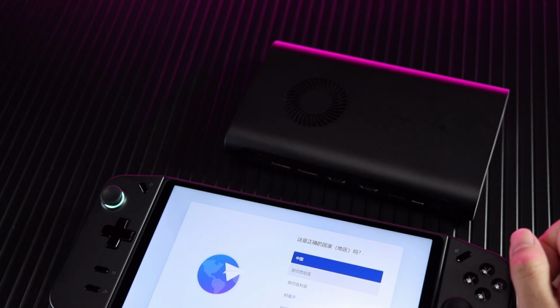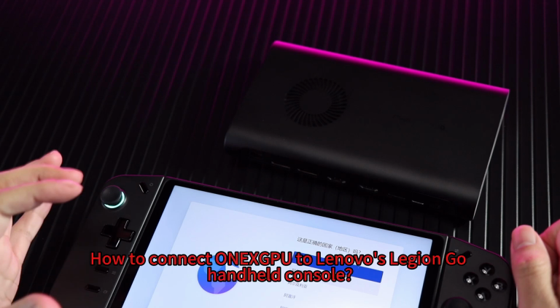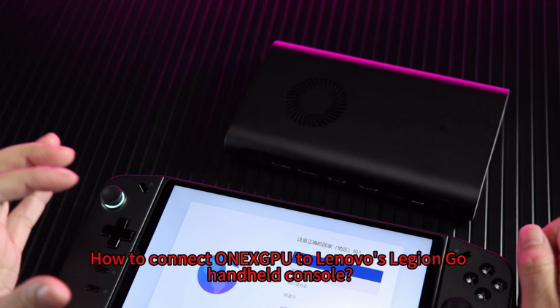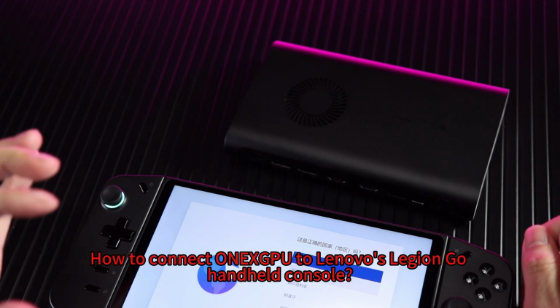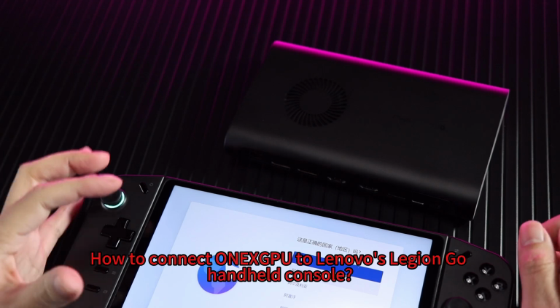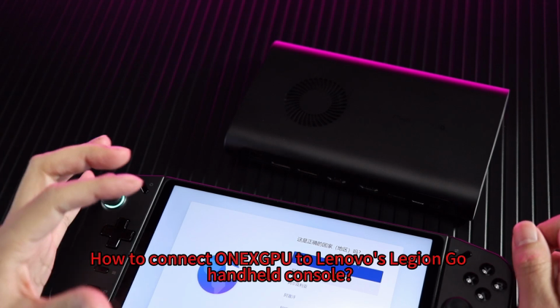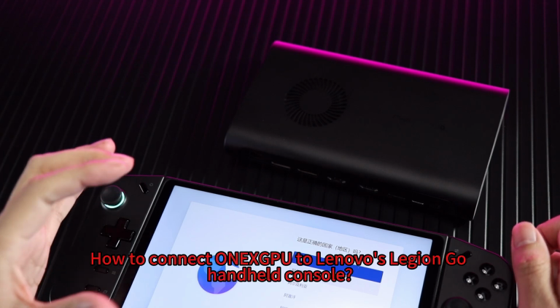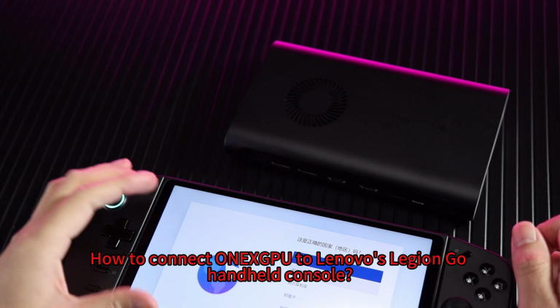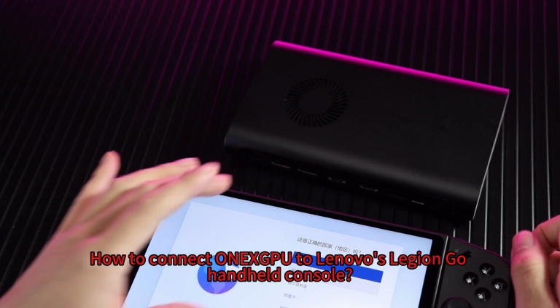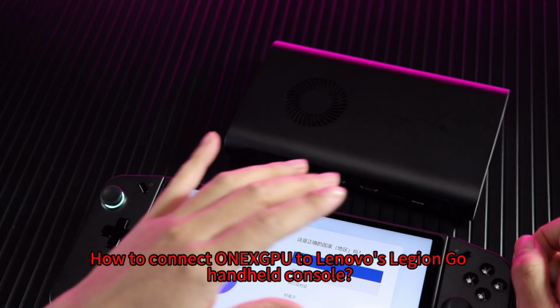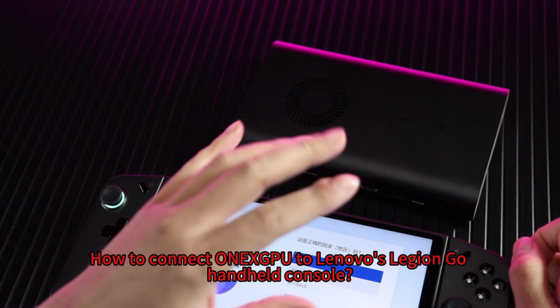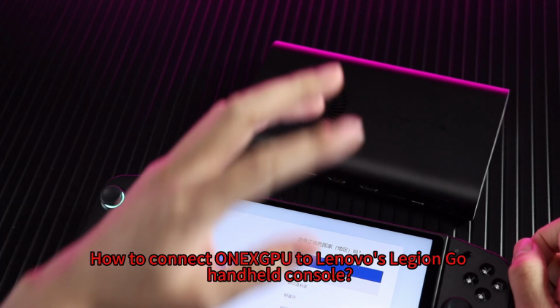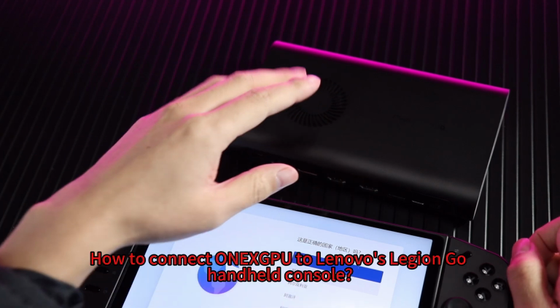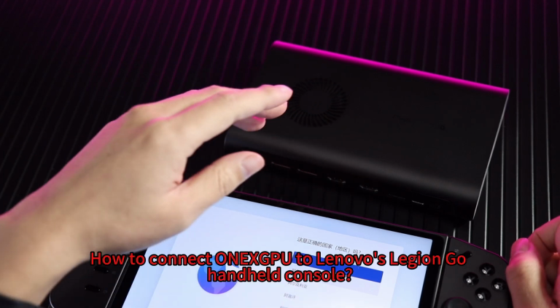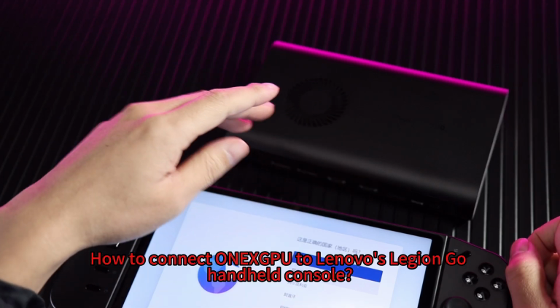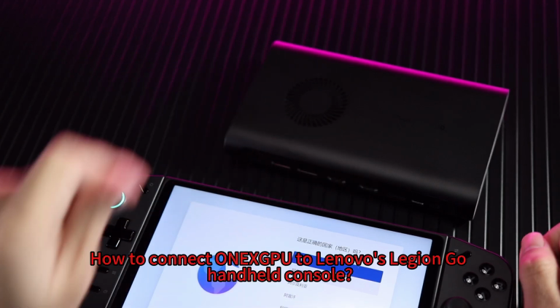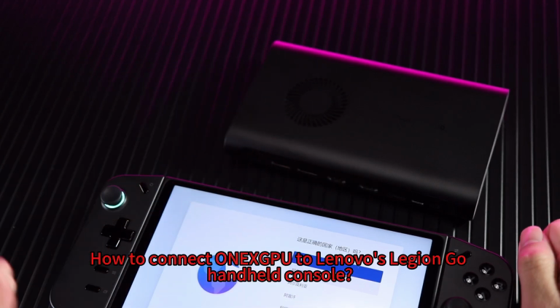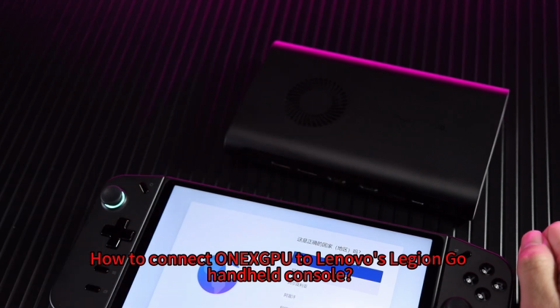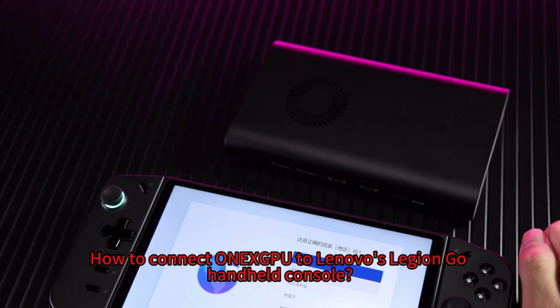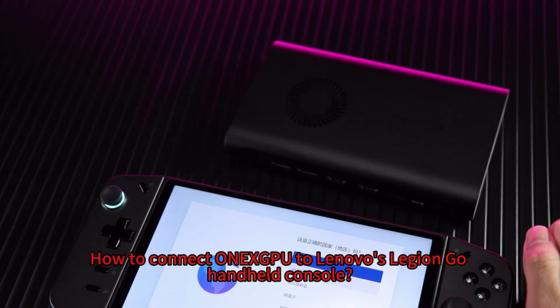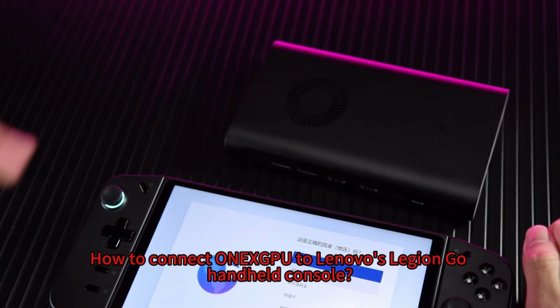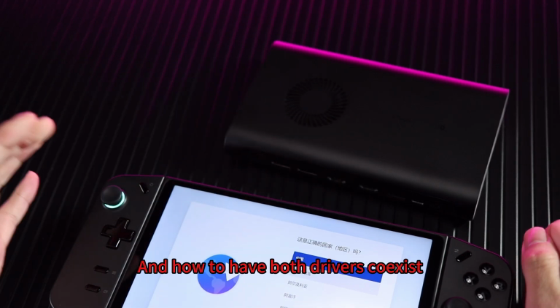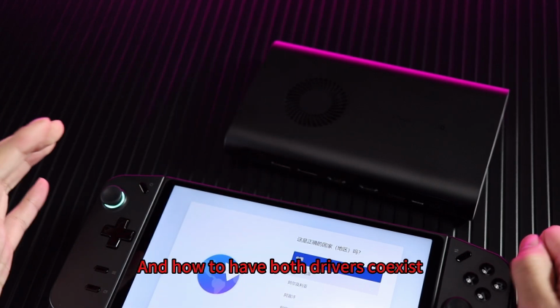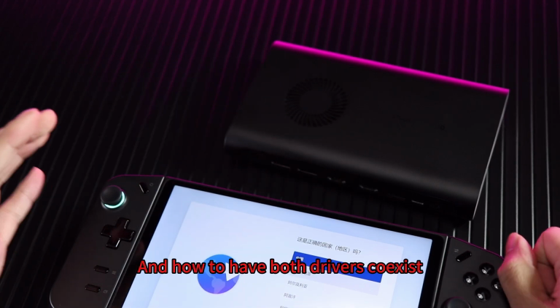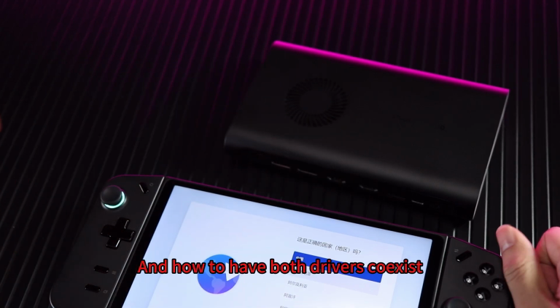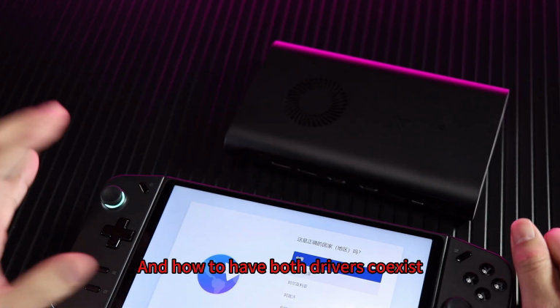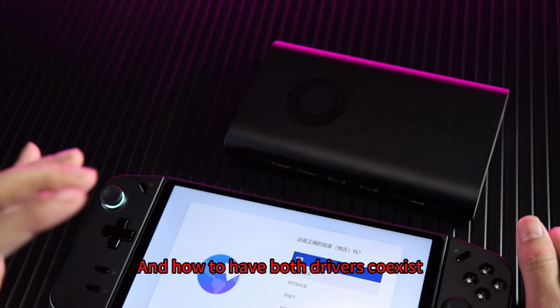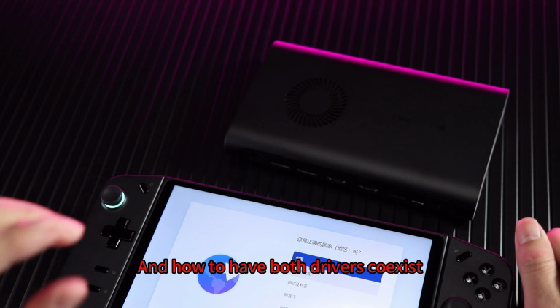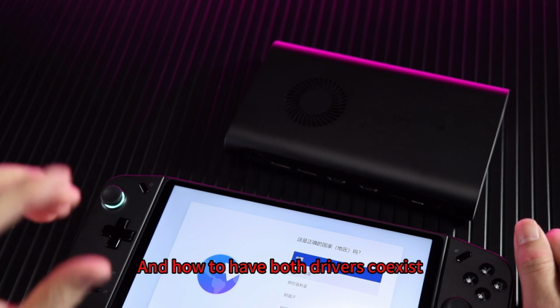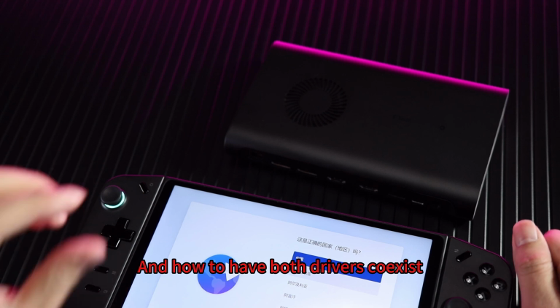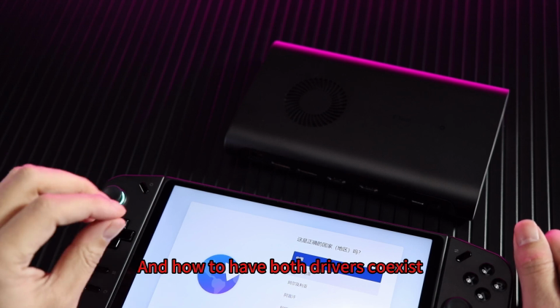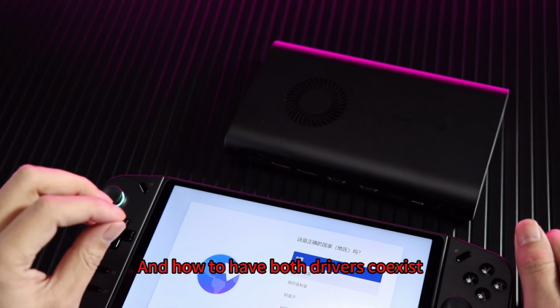How to connect OneXPU to Lenovo's Legion Go handheld console, and how to have both drivers coexist.